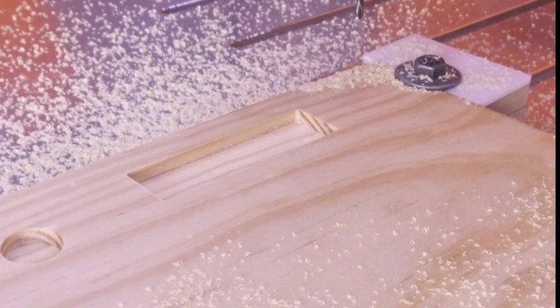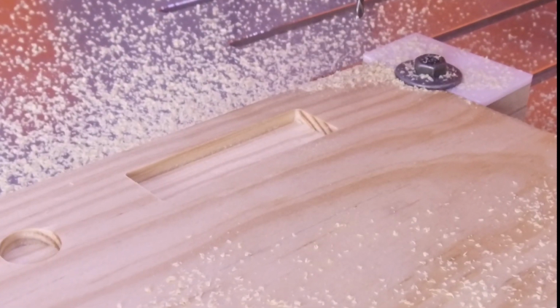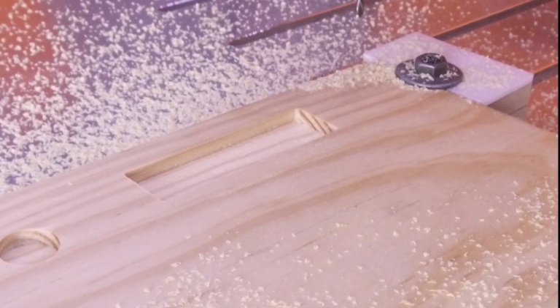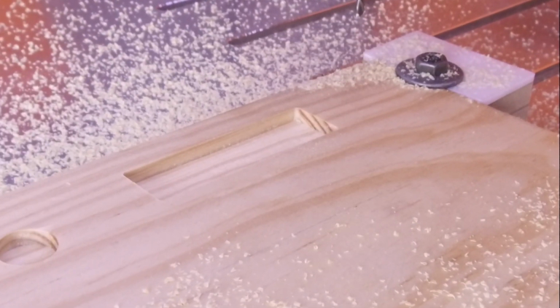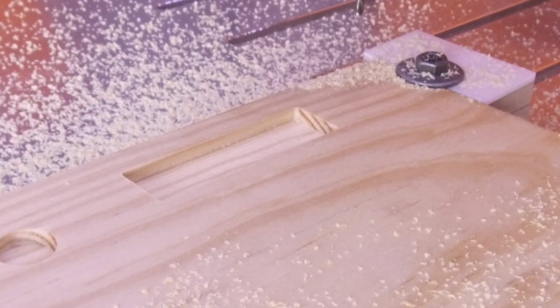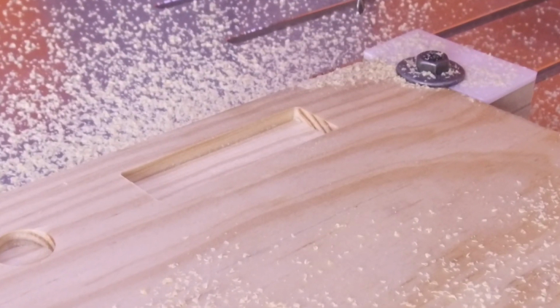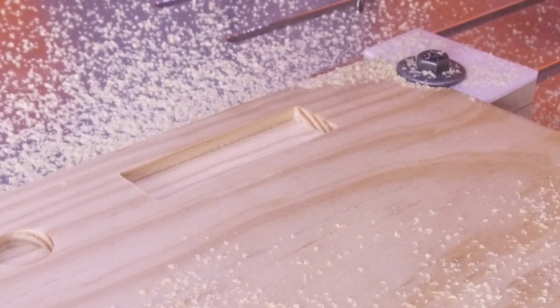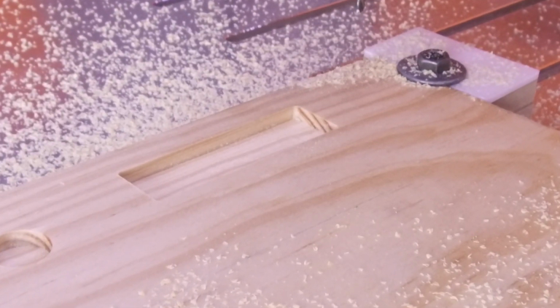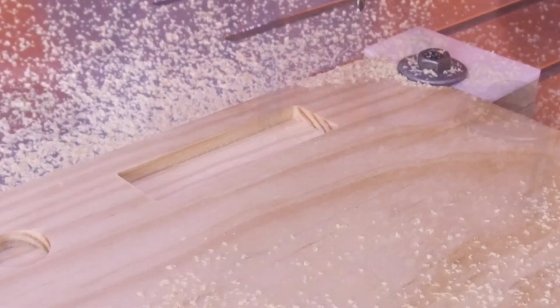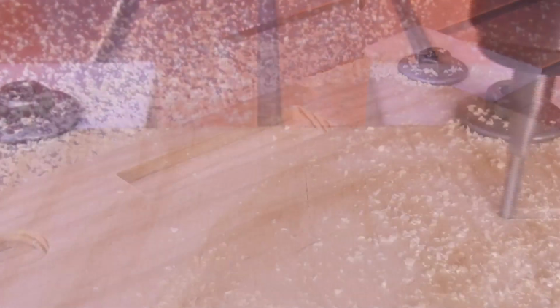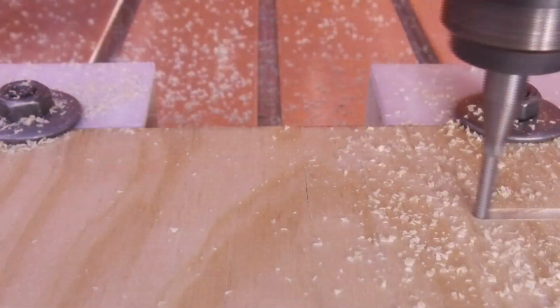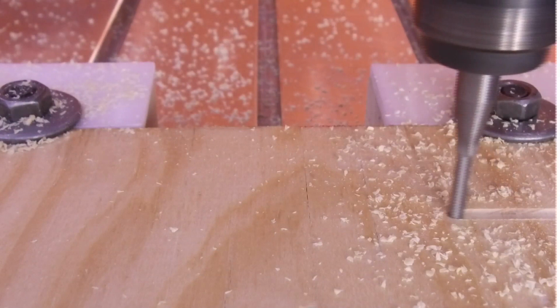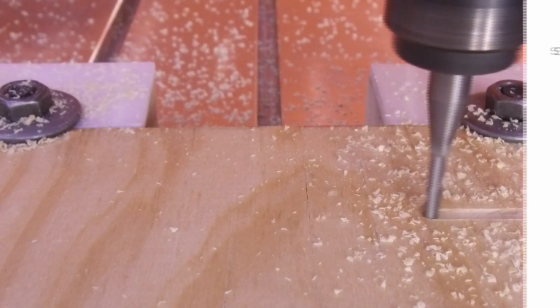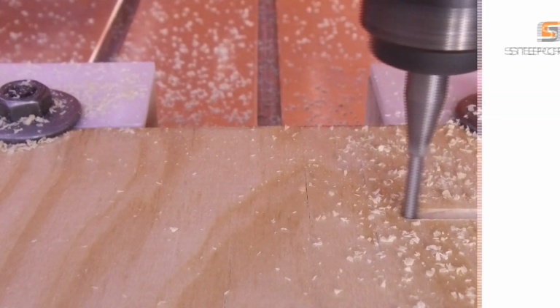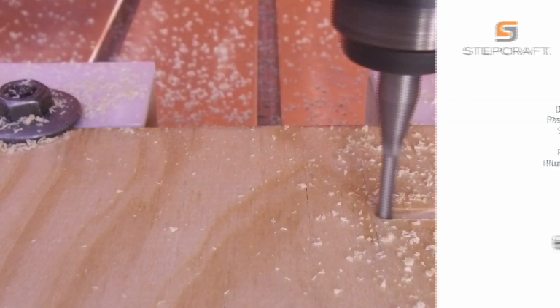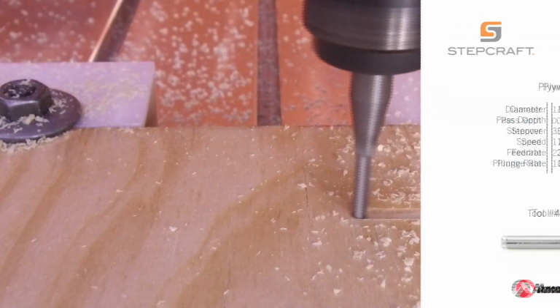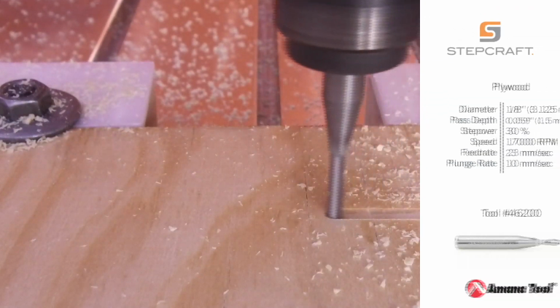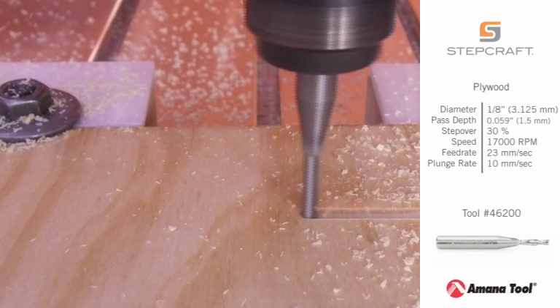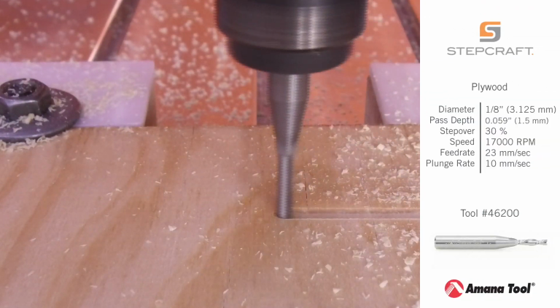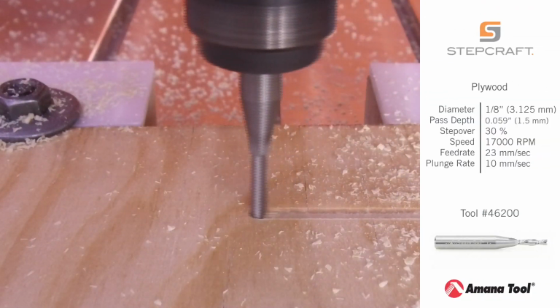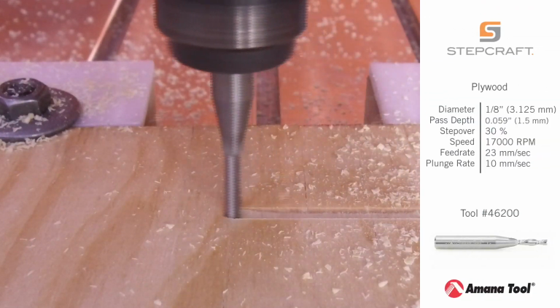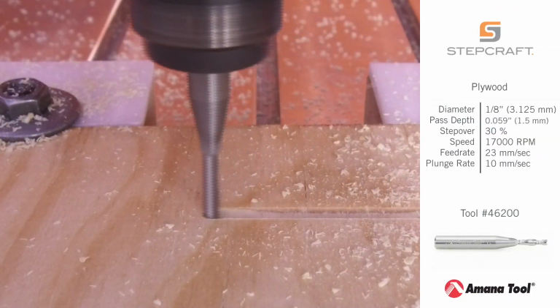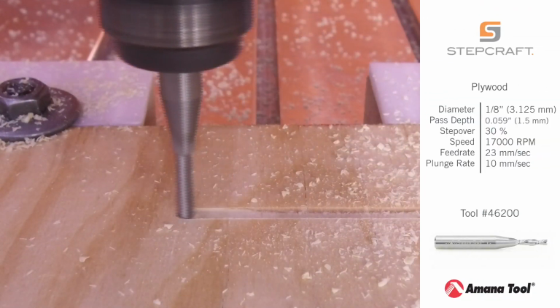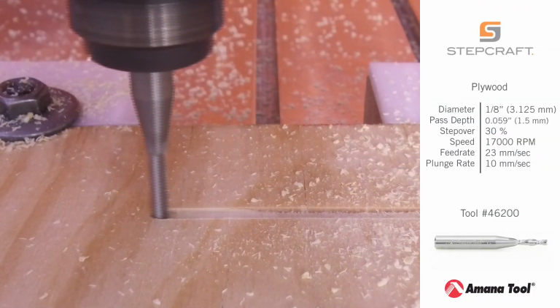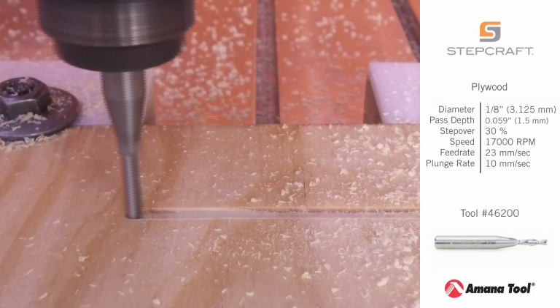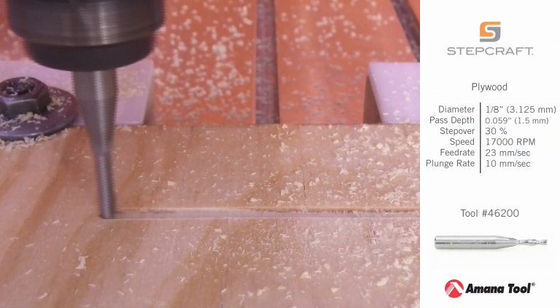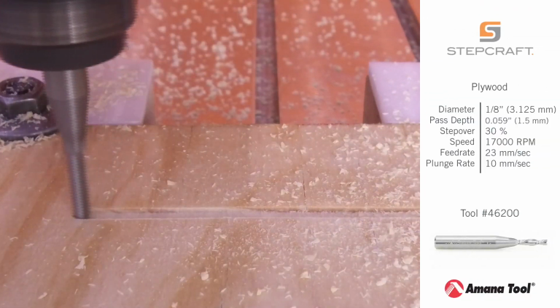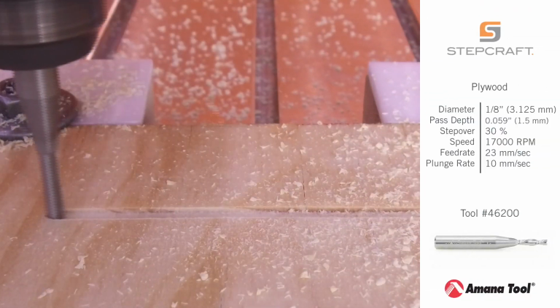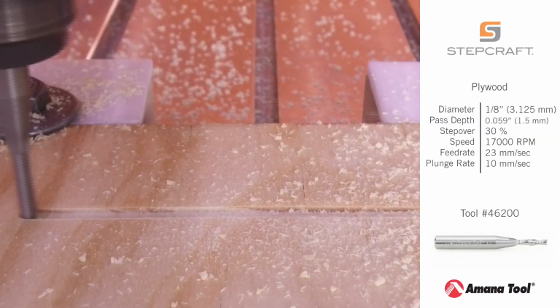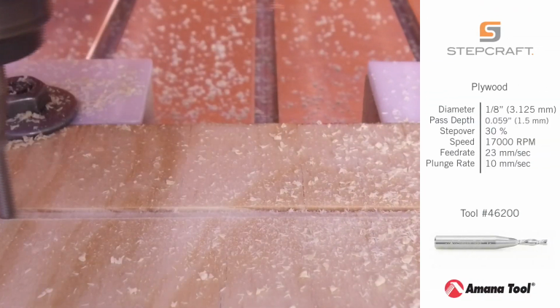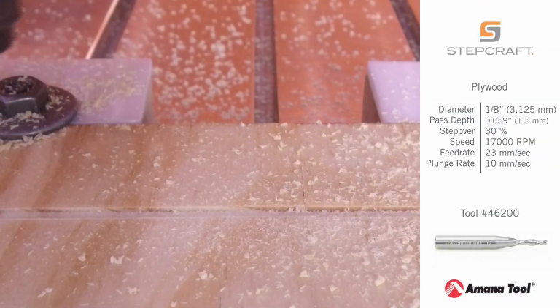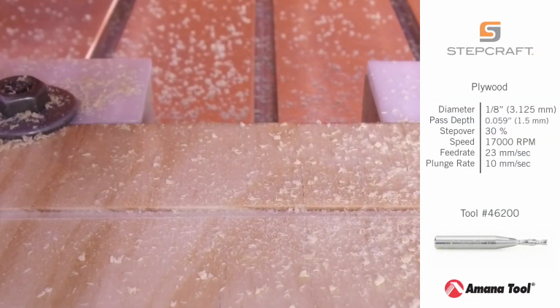The 46200 is good for cutting hard and soft woods like plywood, MDF, and laminates.